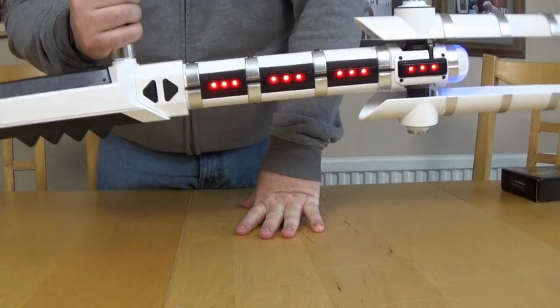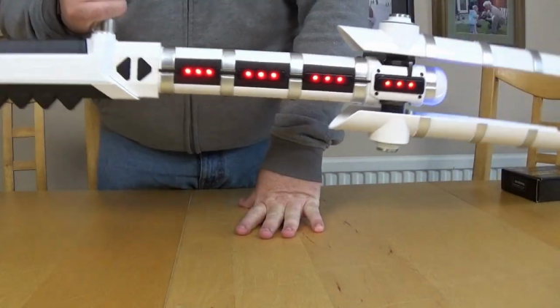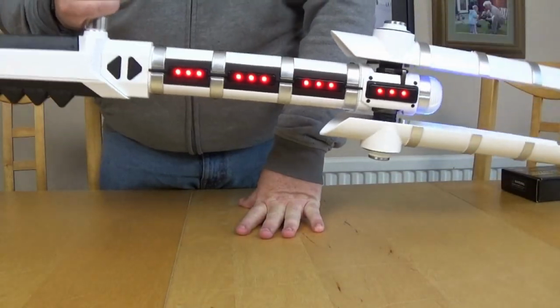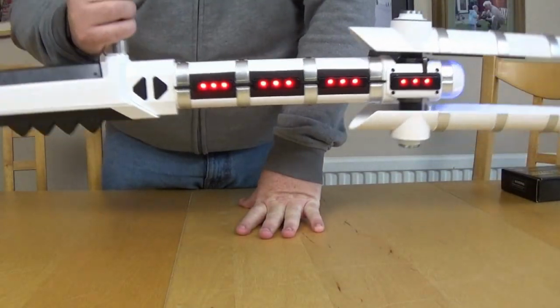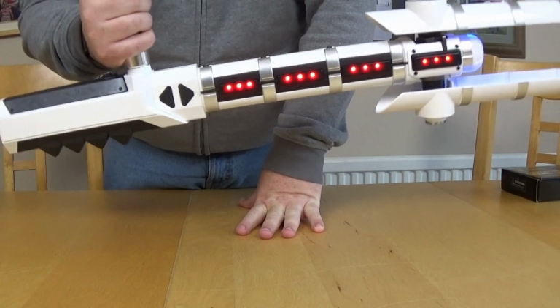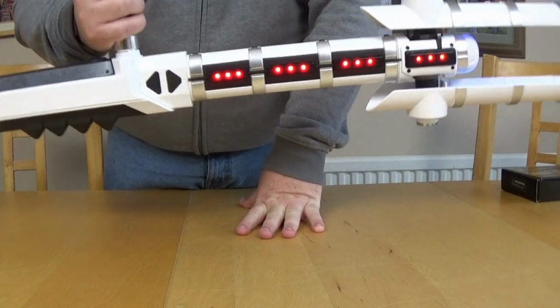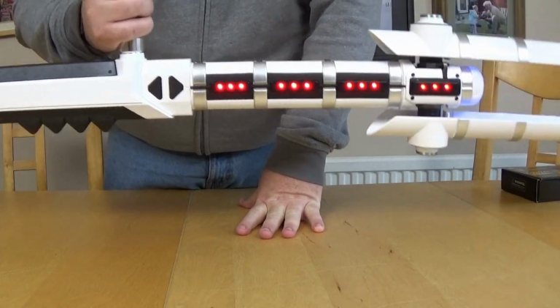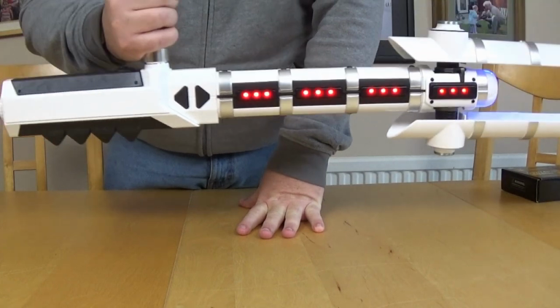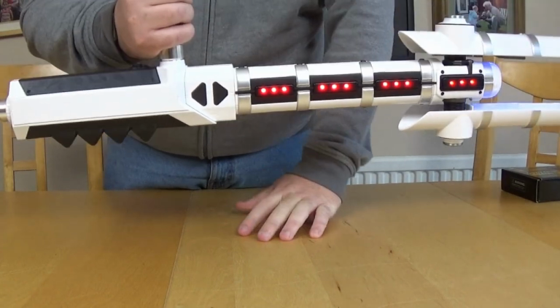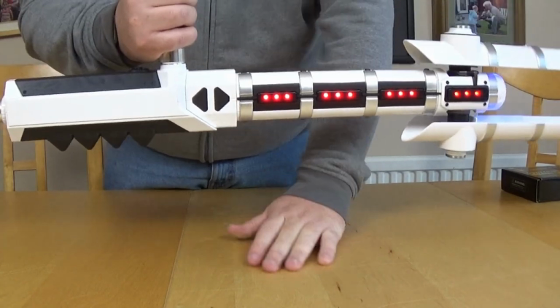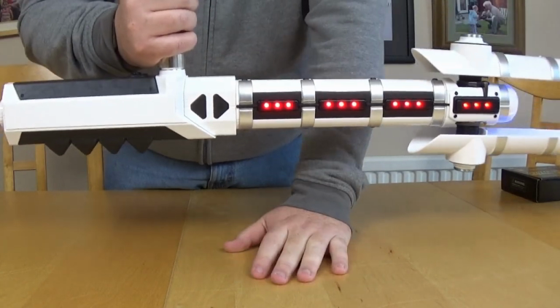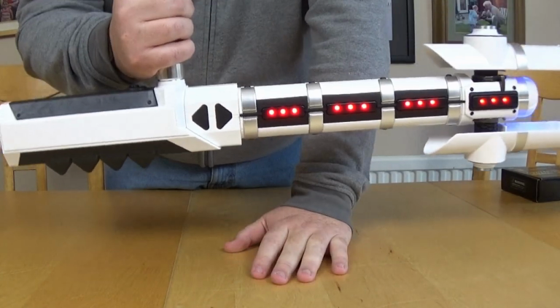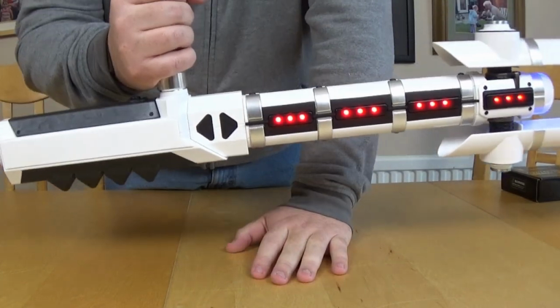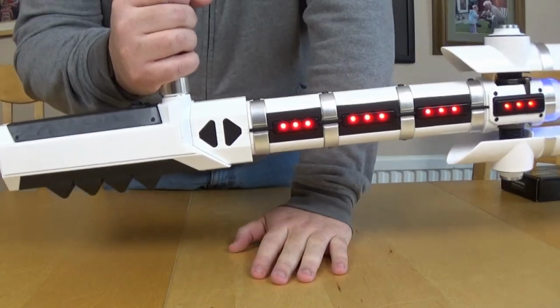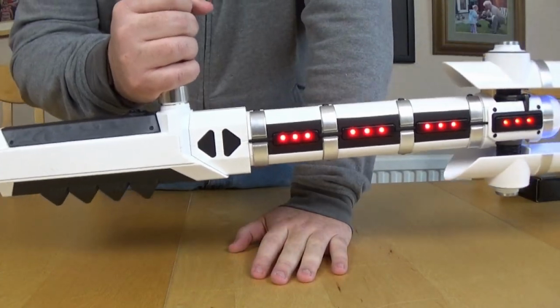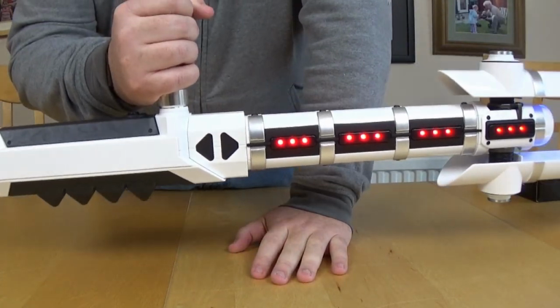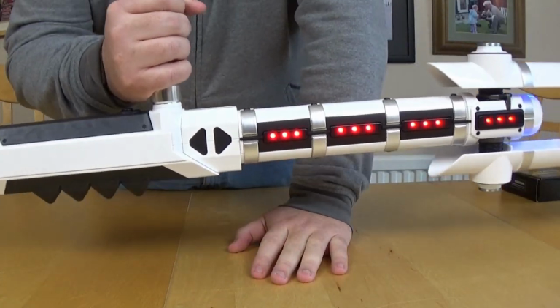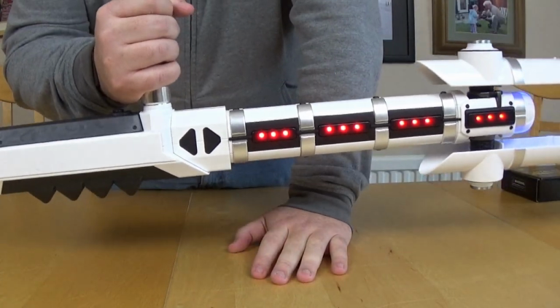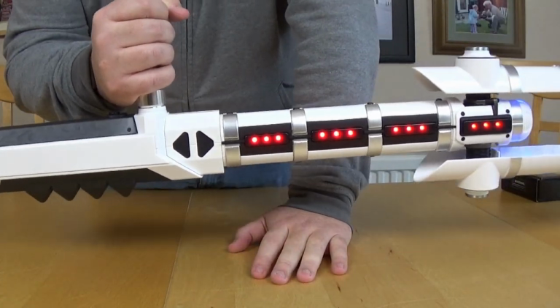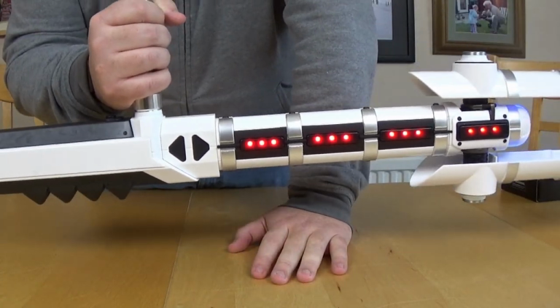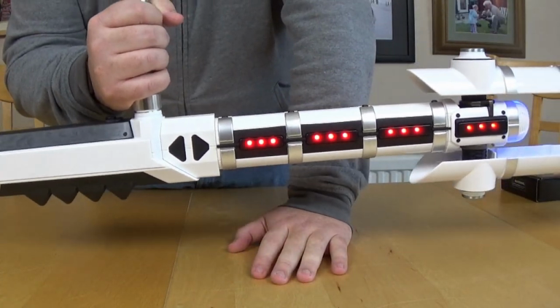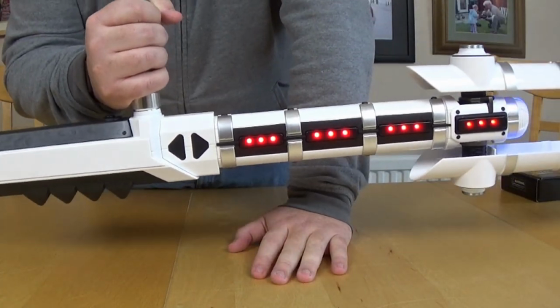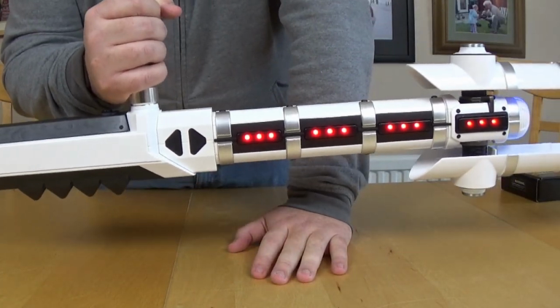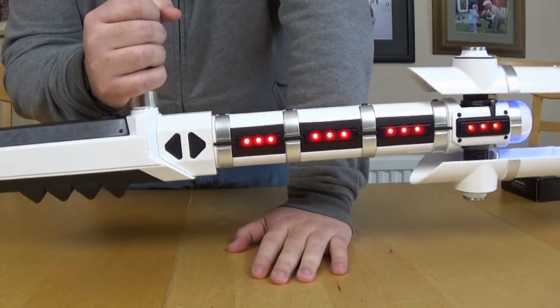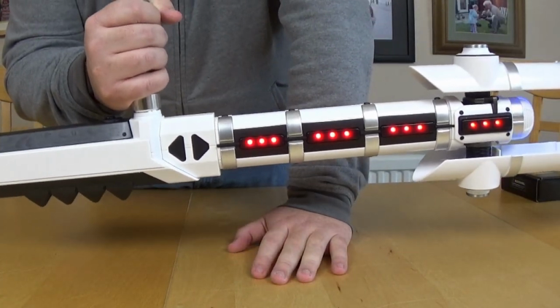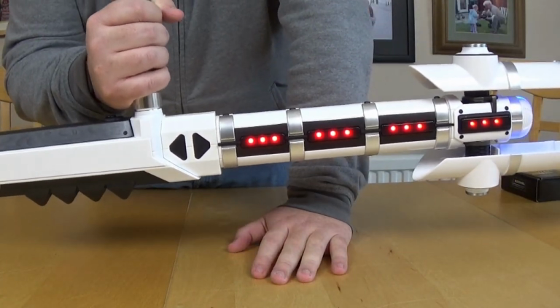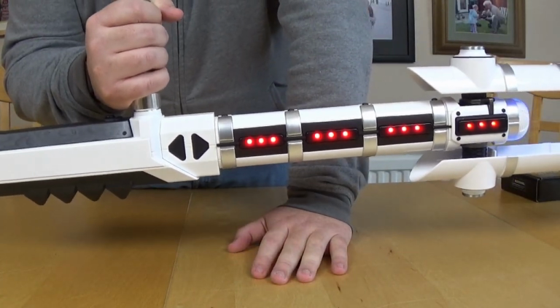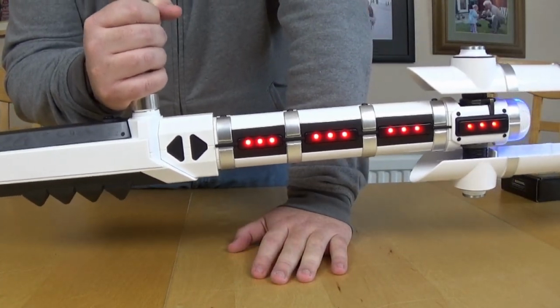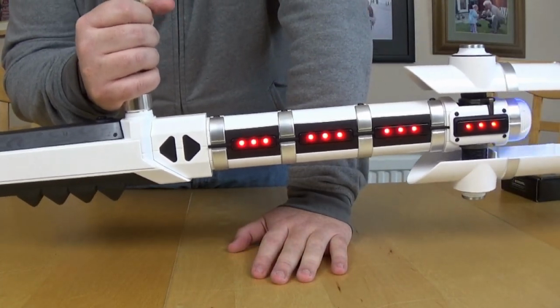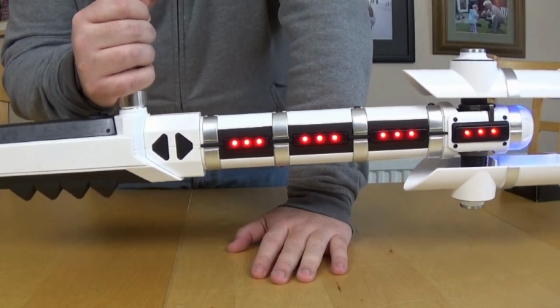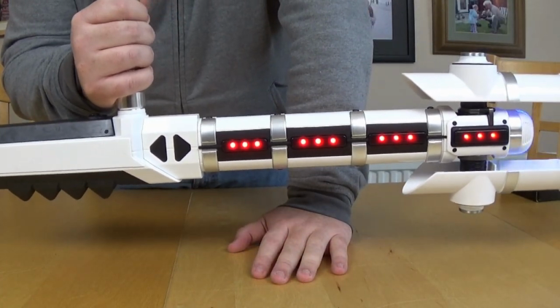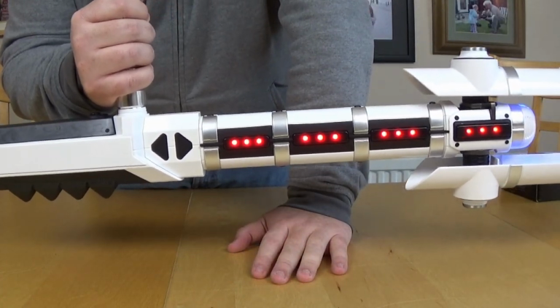Quite nice on display though. What I'll do is take some footage of it just on display on its rest and then you can have a look and make your own minds up.